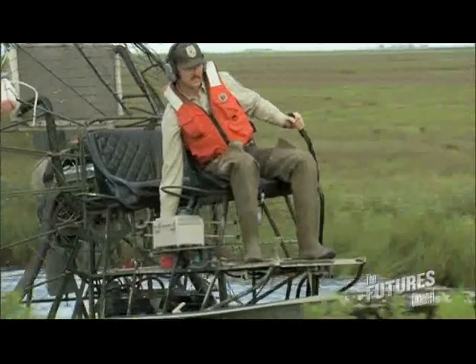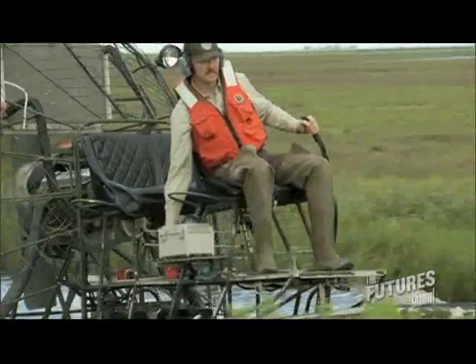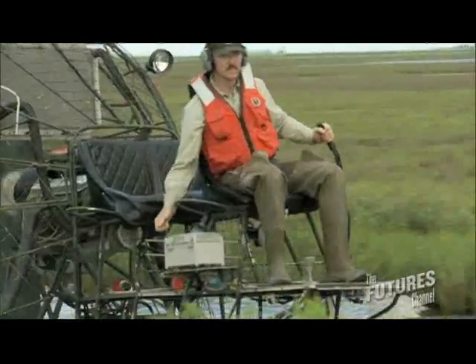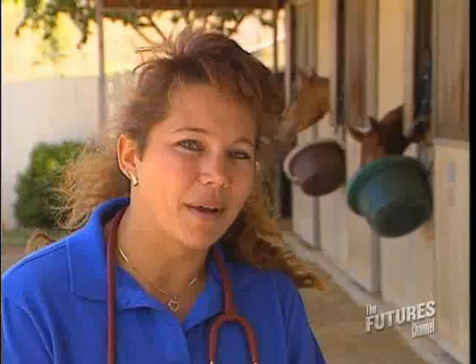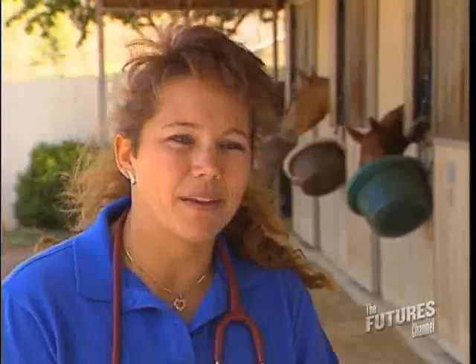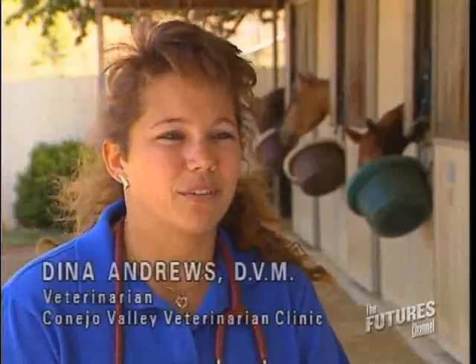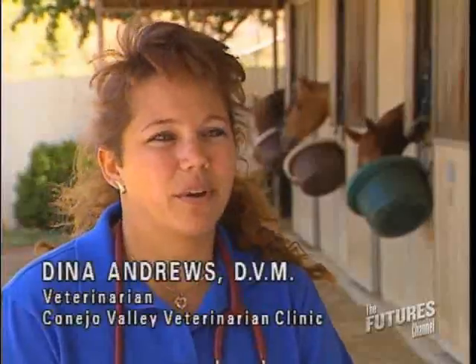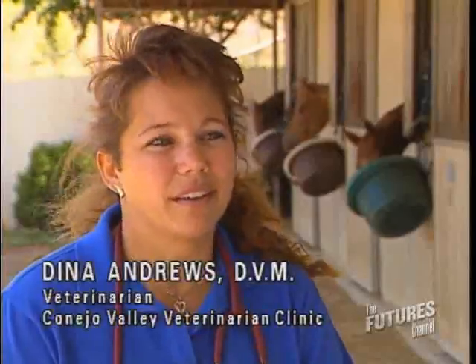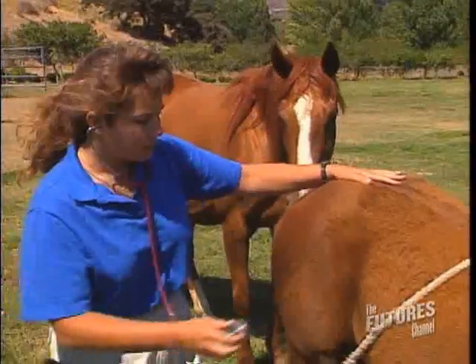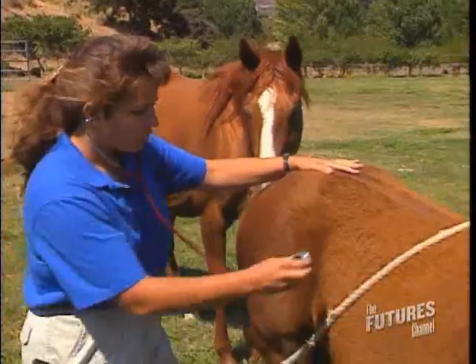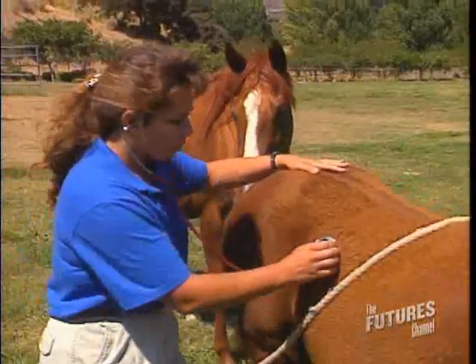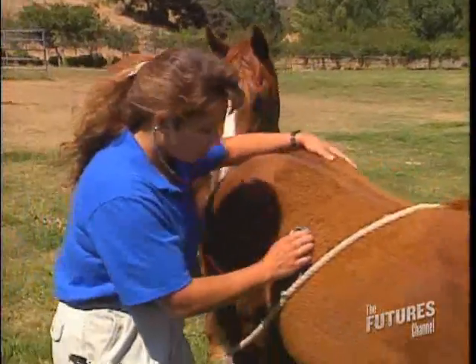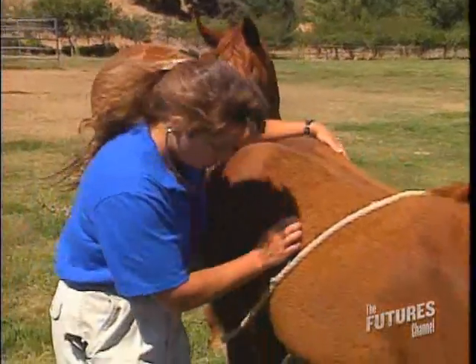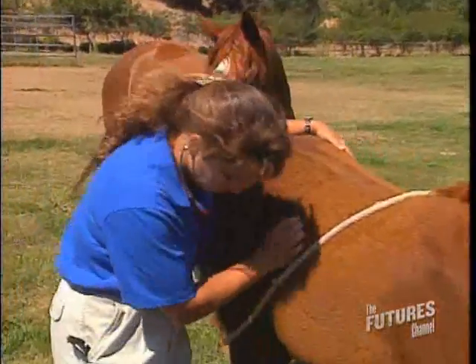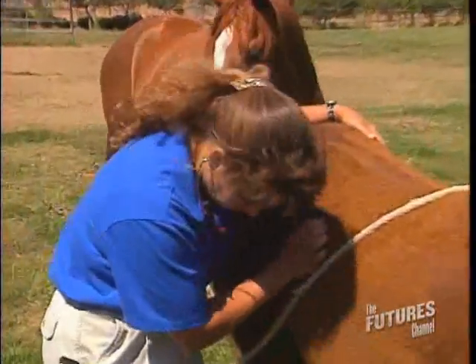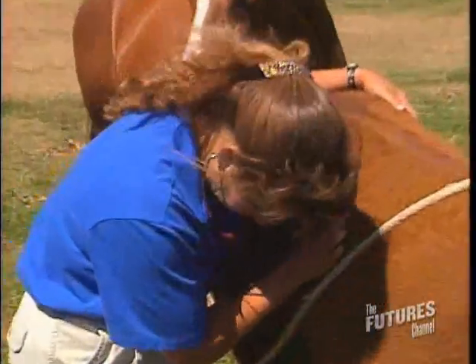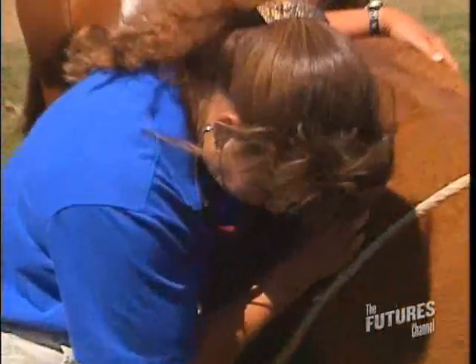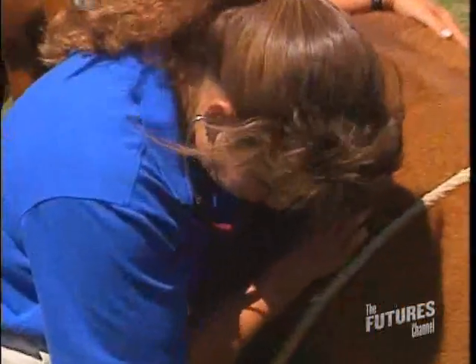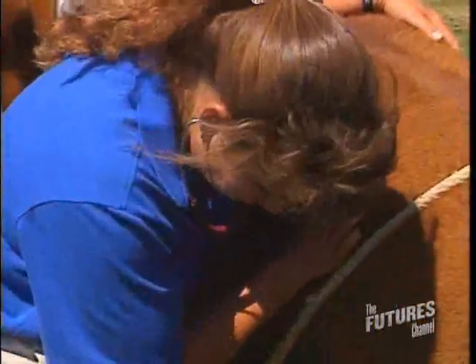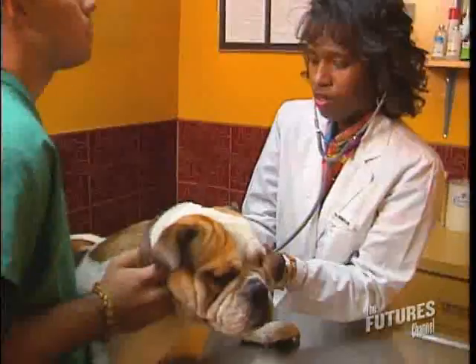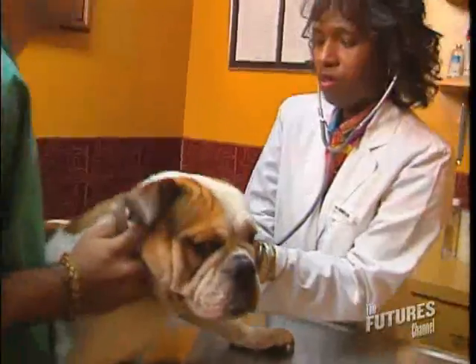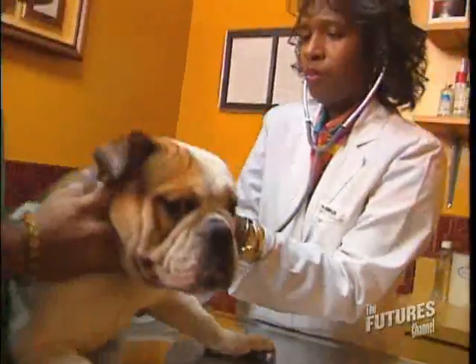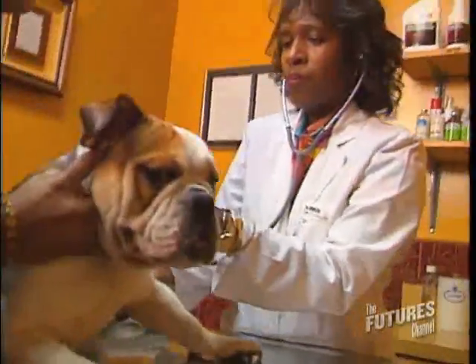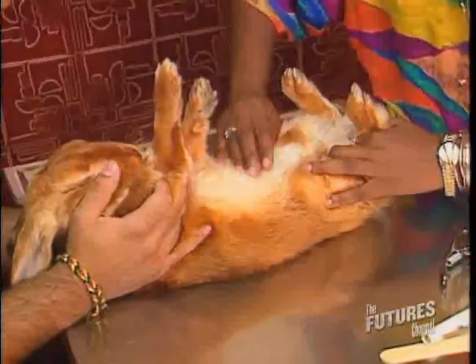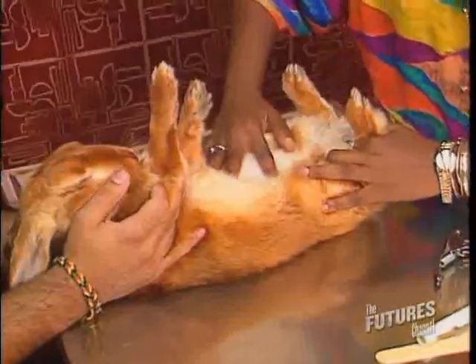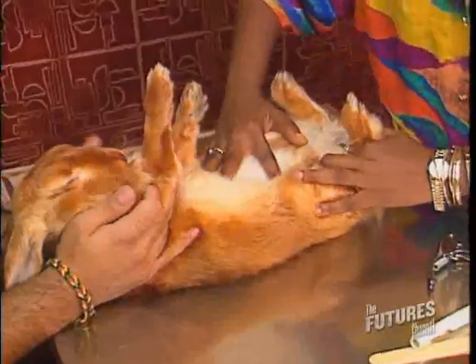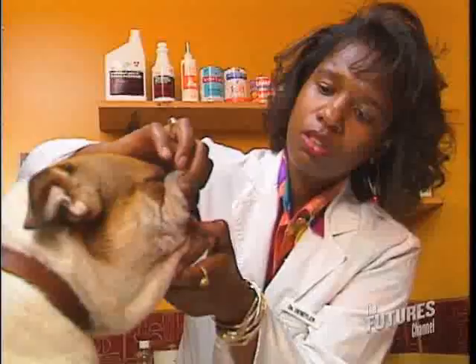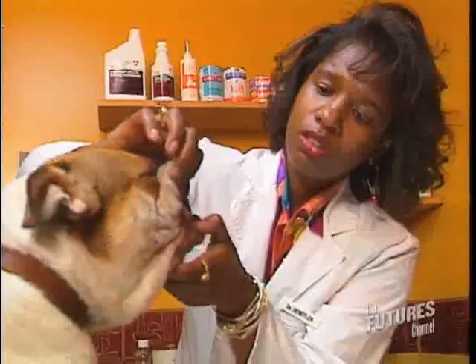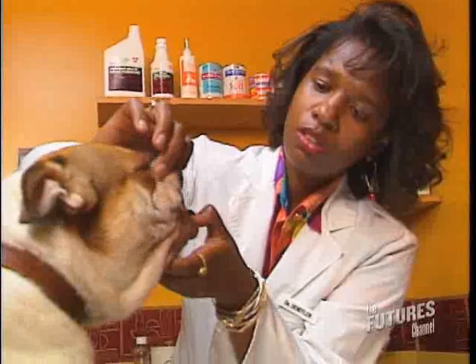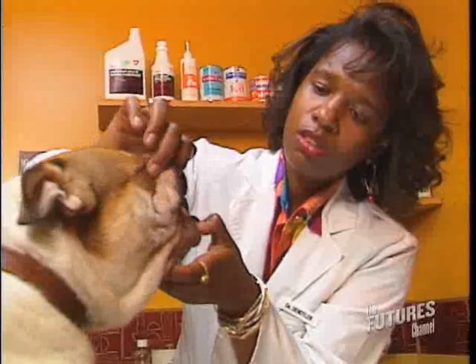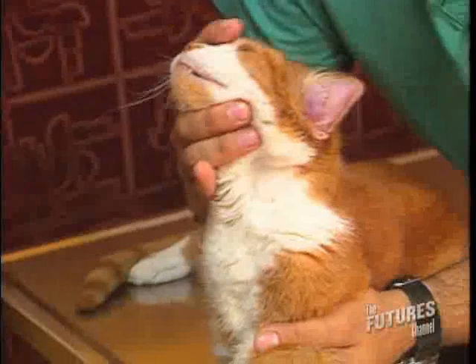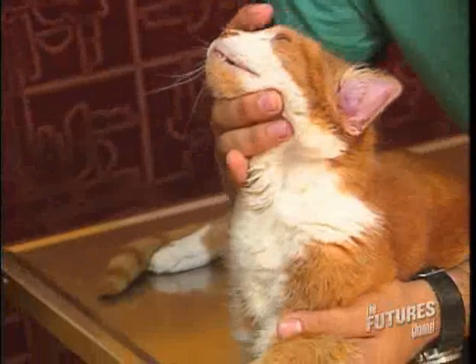My patients weigh 300 to 1400 pounds. You have to learn about the anatomy of every single species.